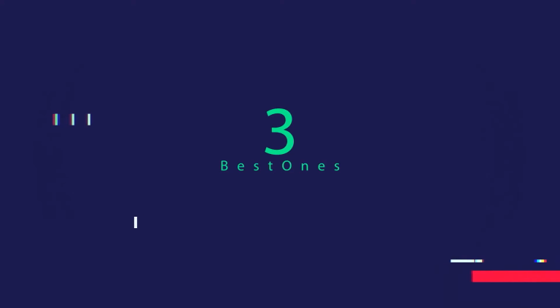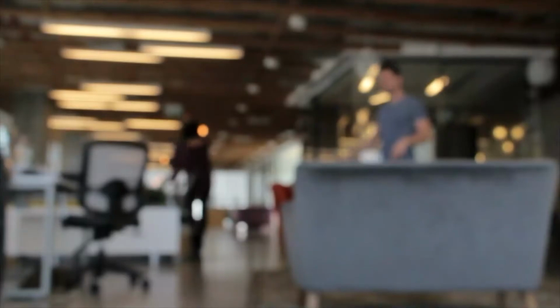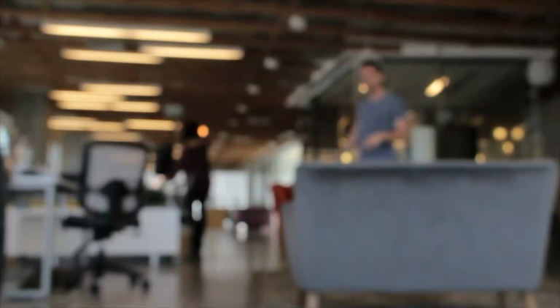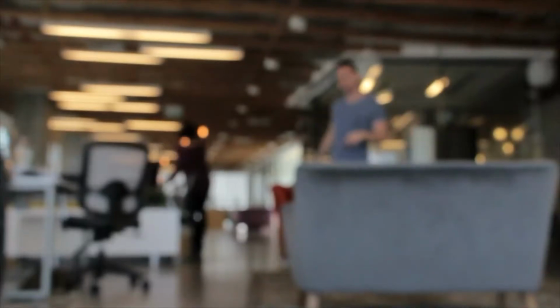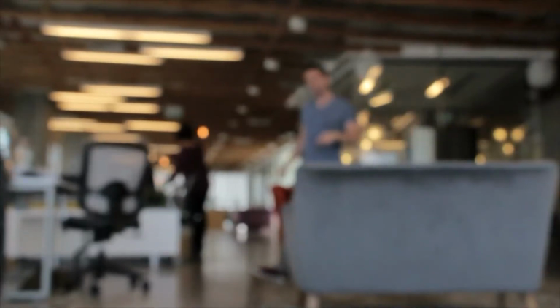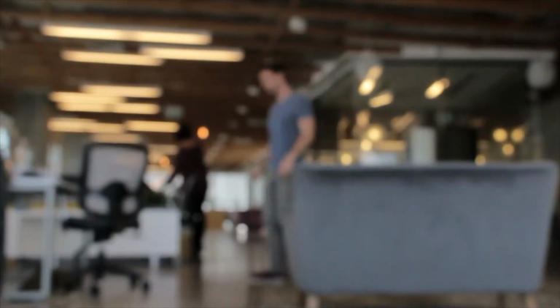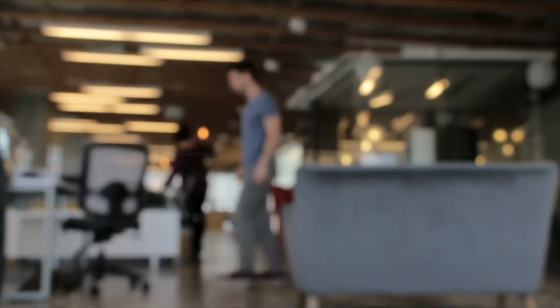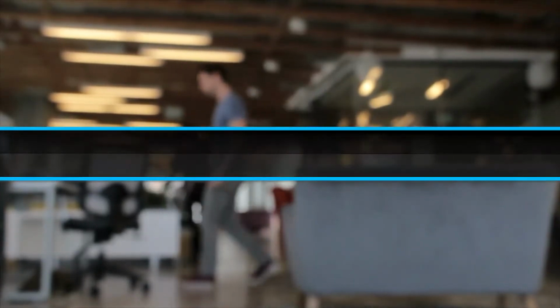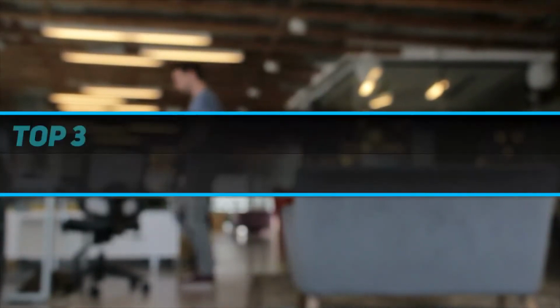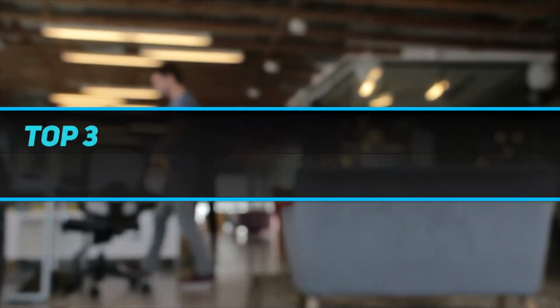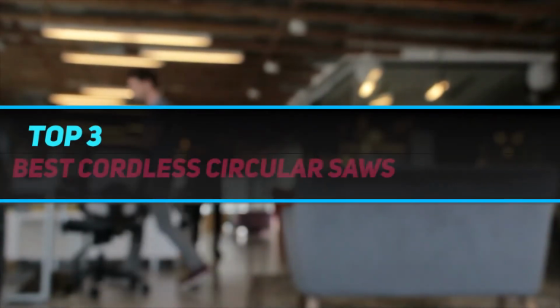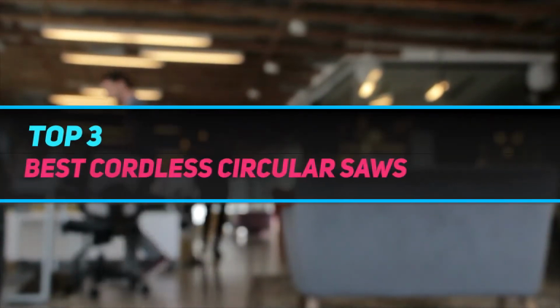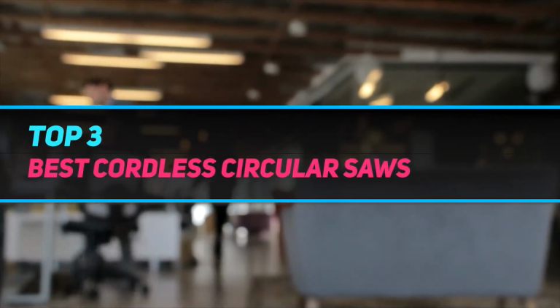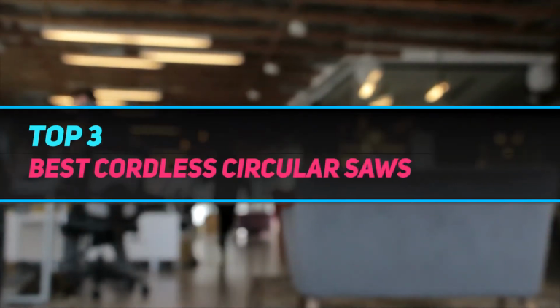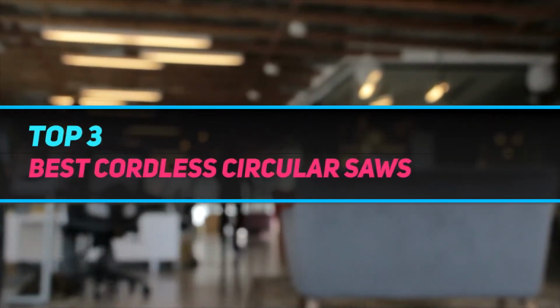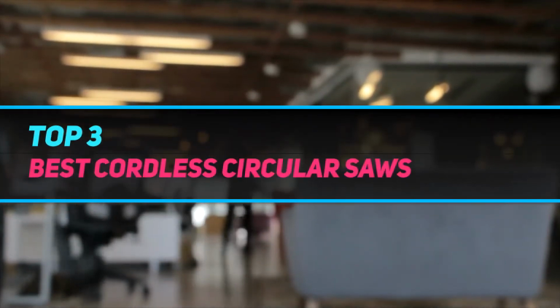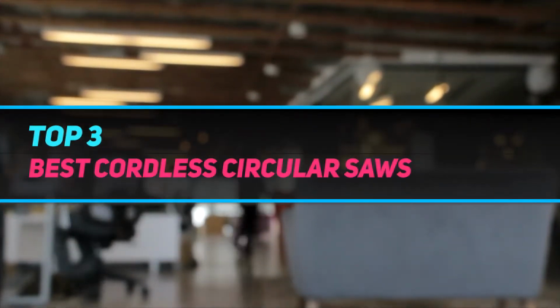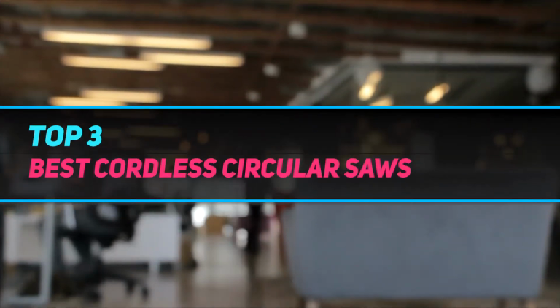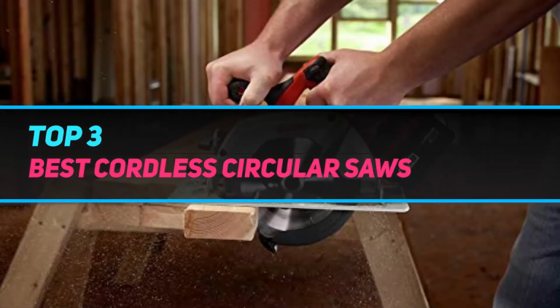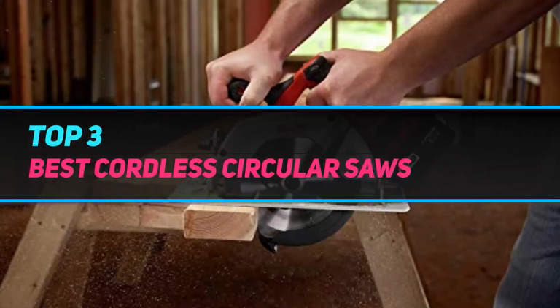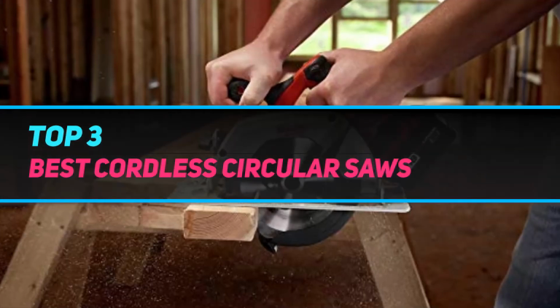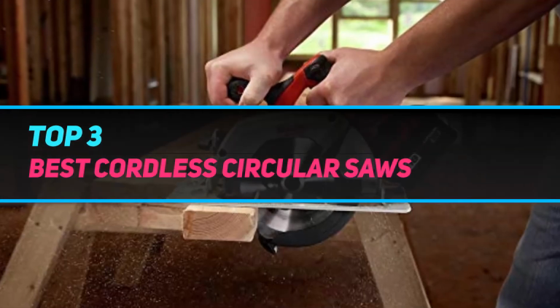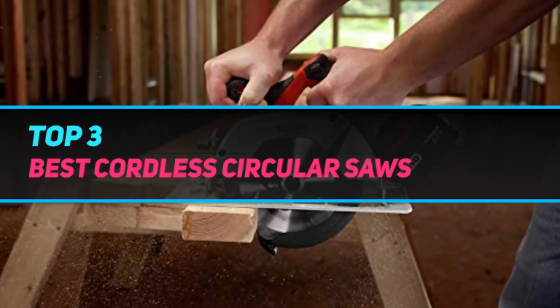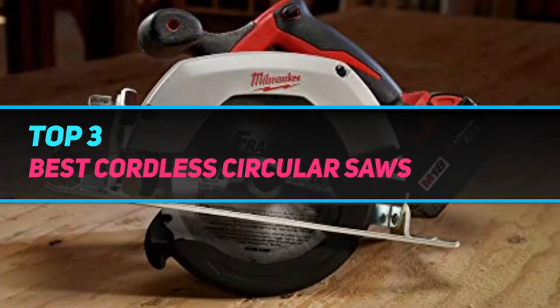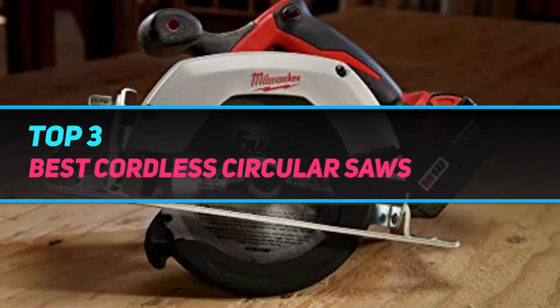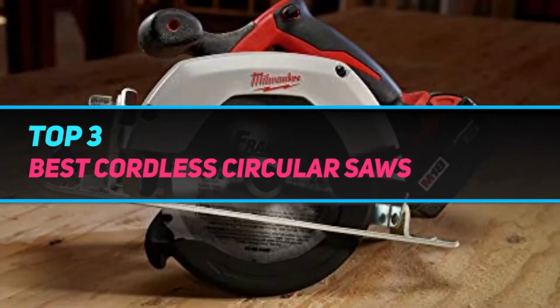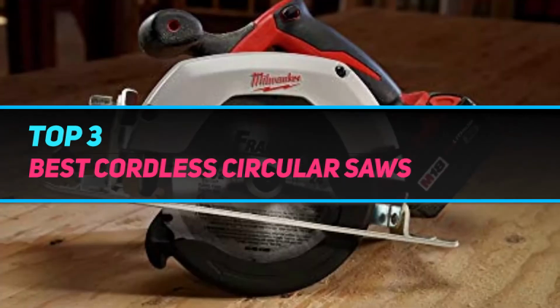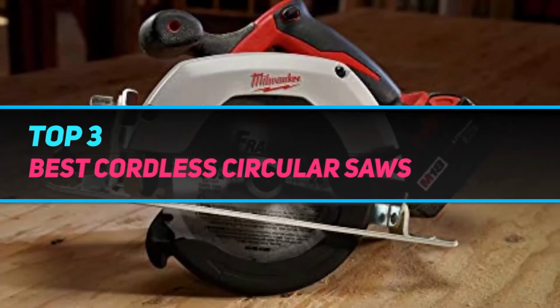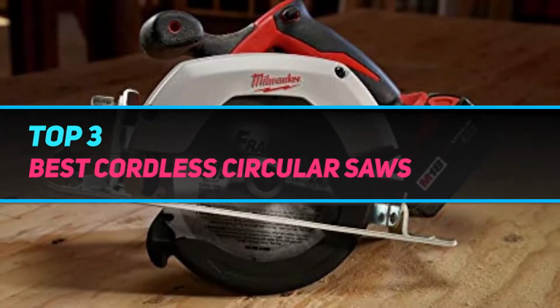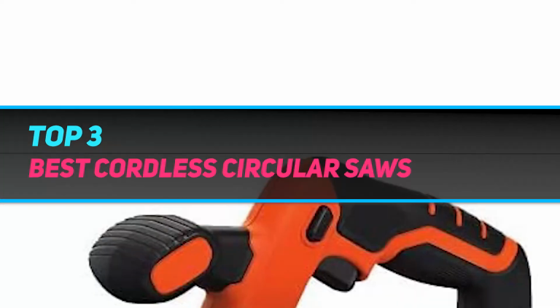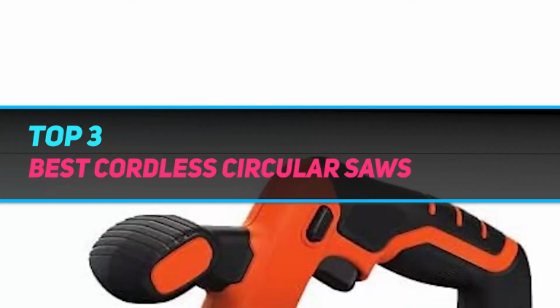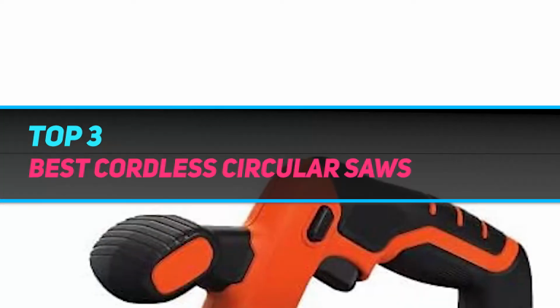Hi guys, welcome back to my channel. In today's video, we're going to check out the top 3 best cordless circular saws.